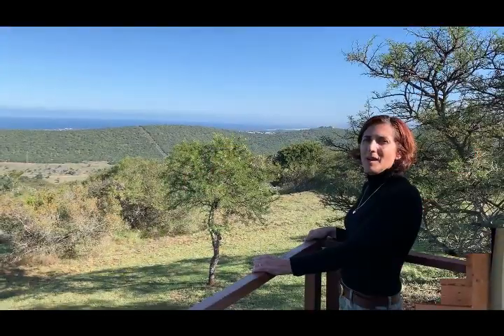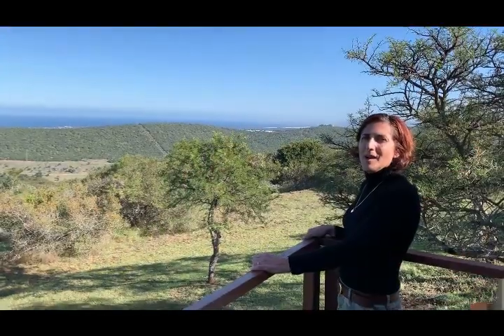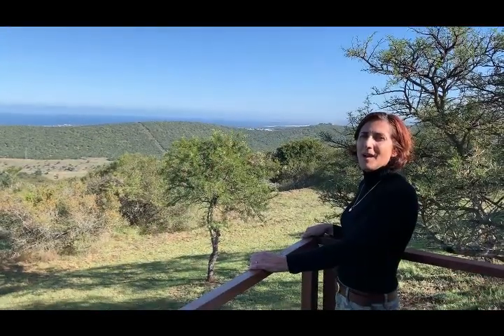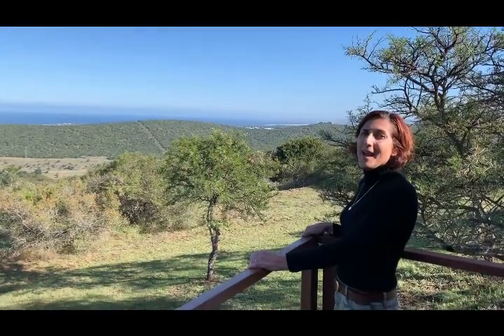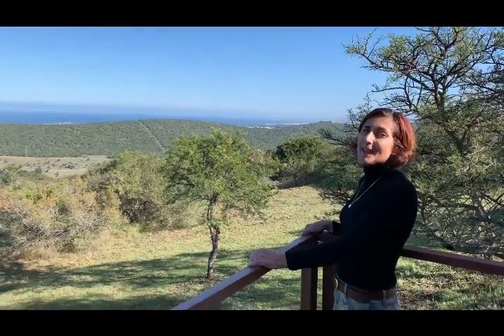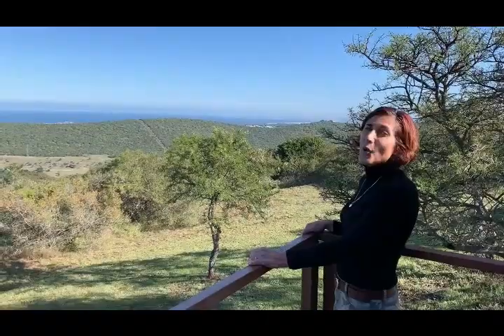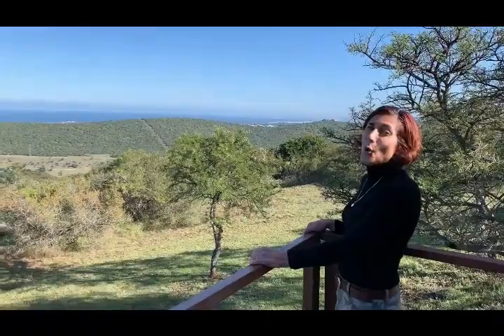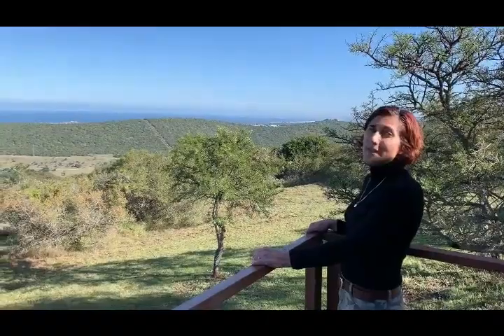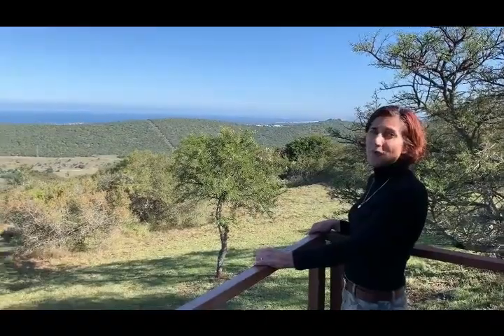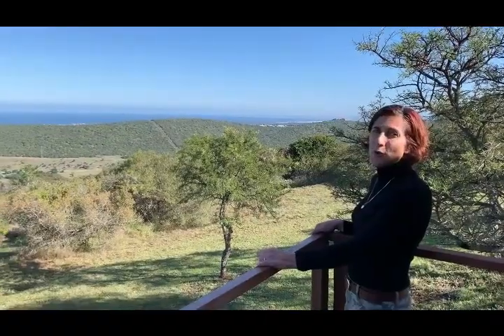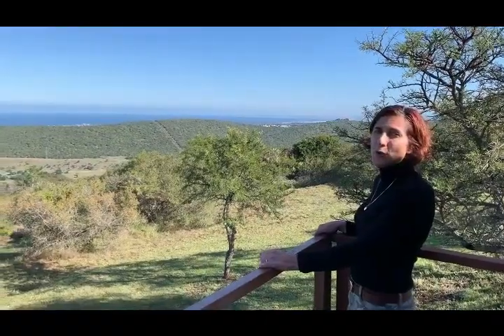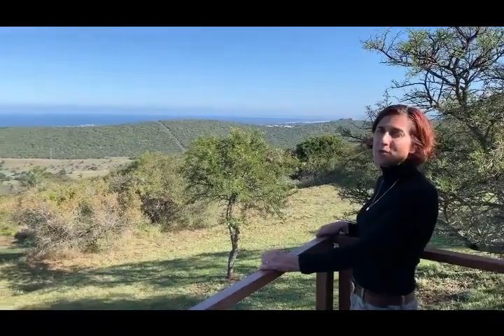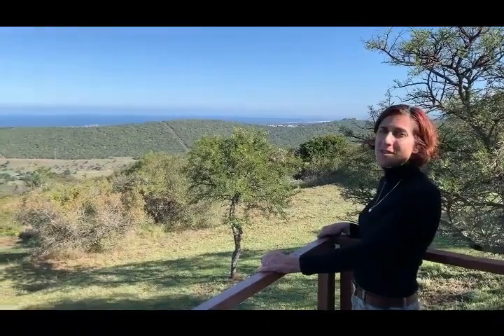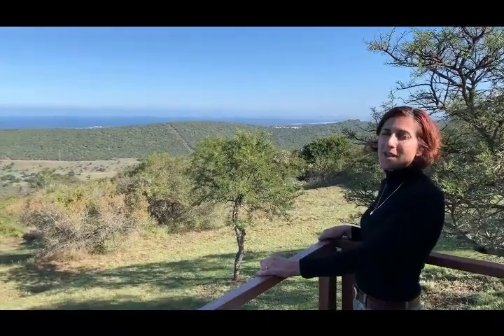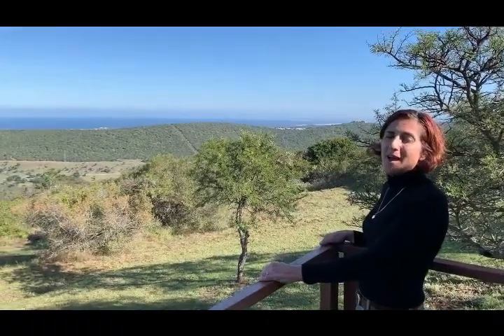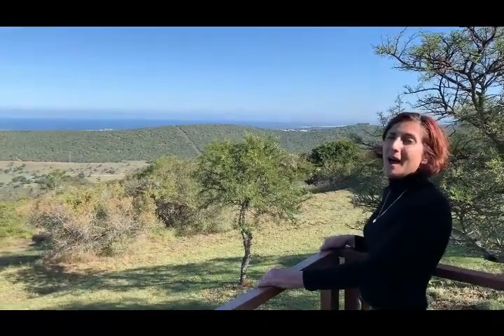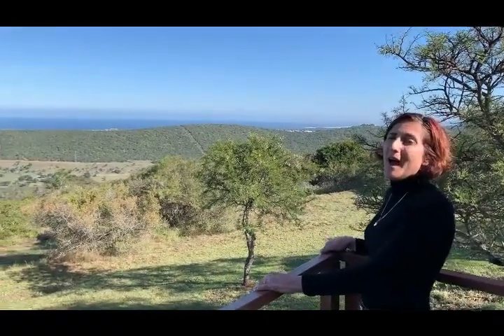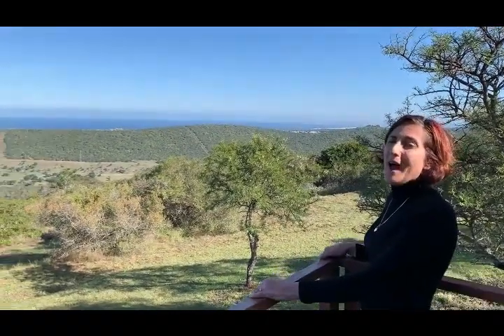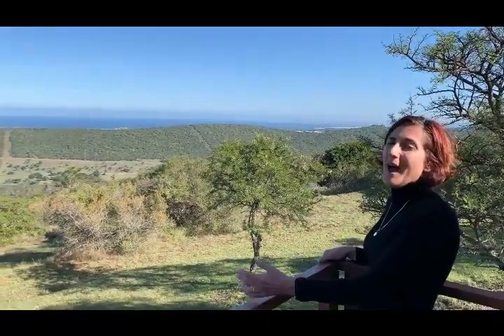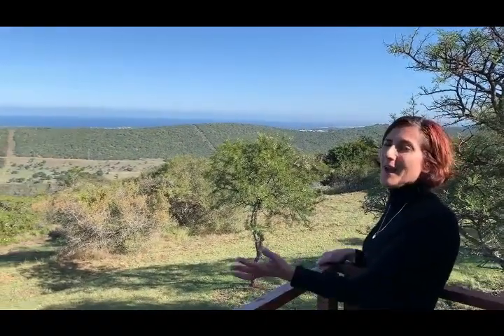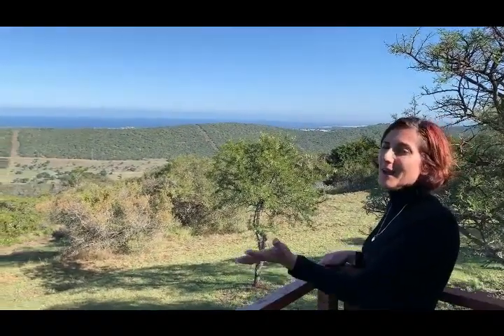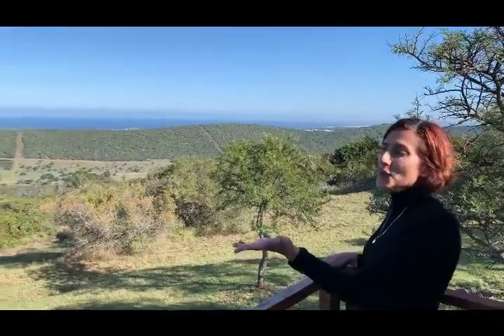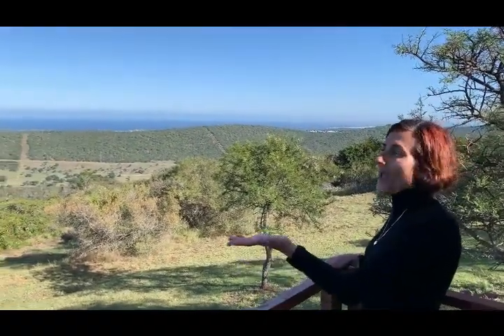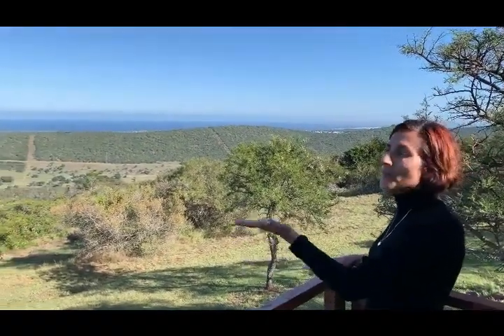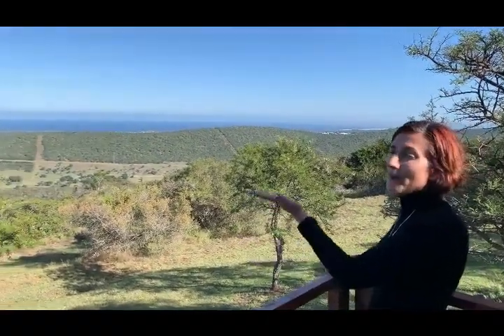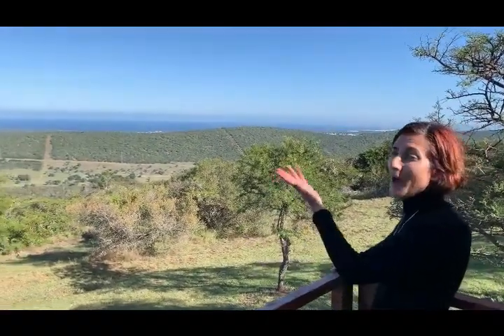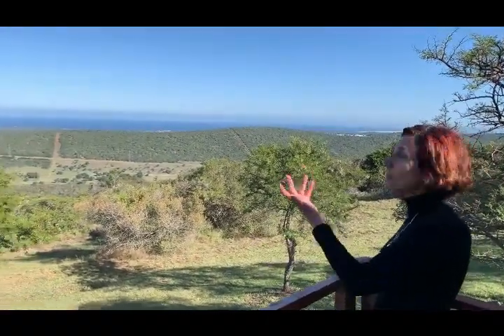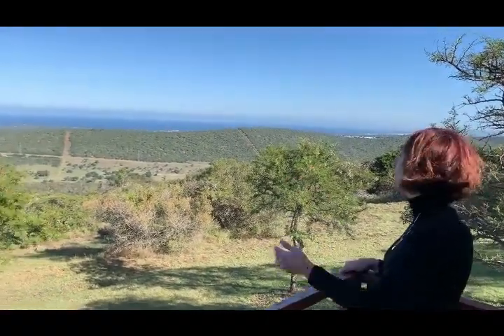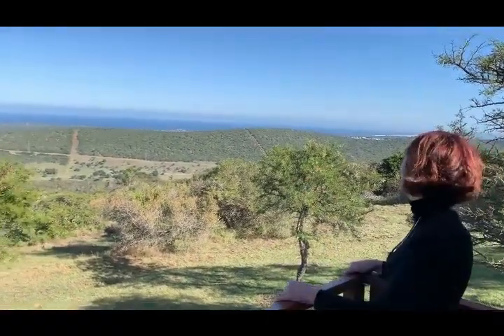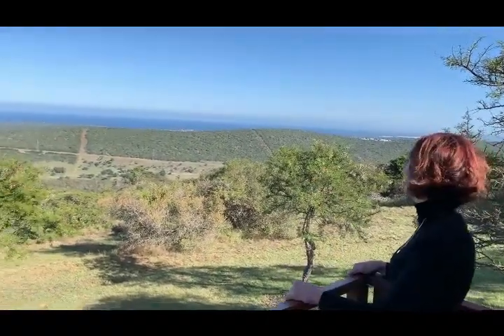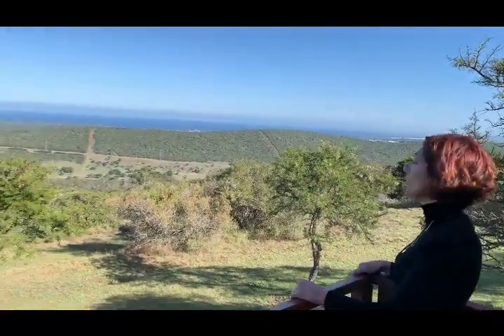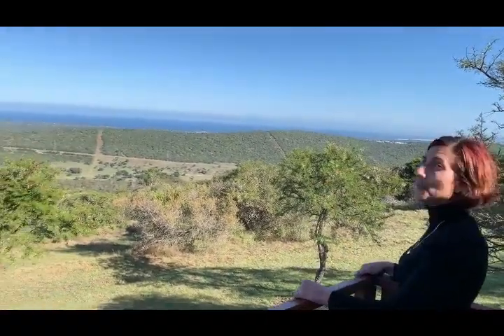Like all the other rooms, we have a beautiful view.